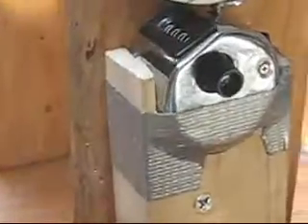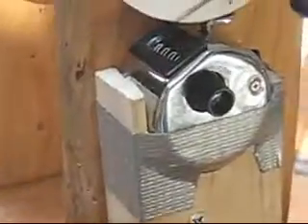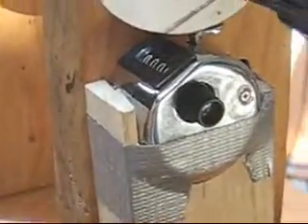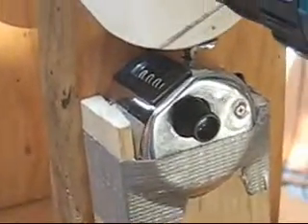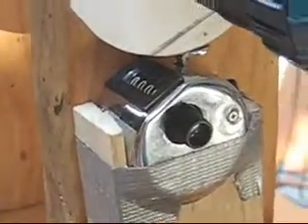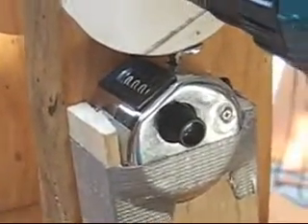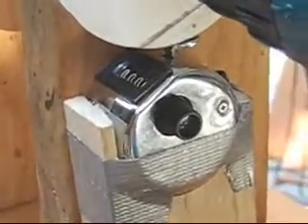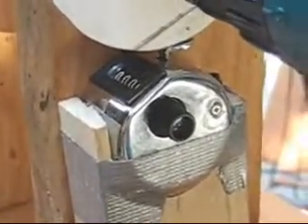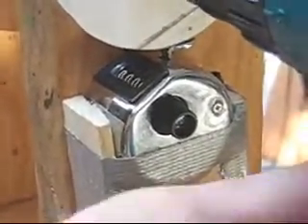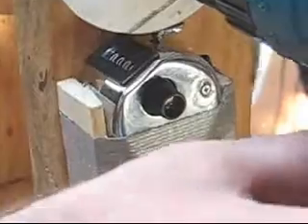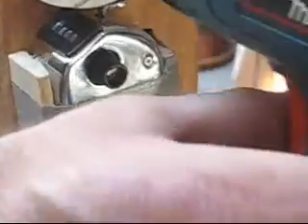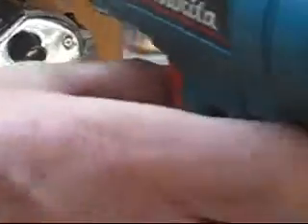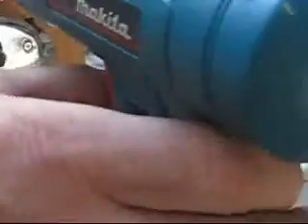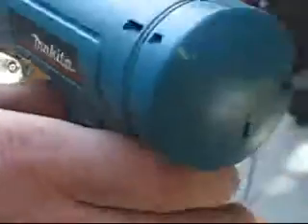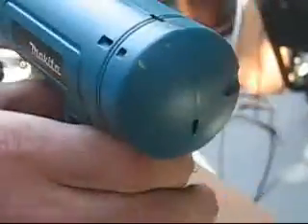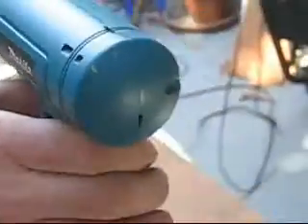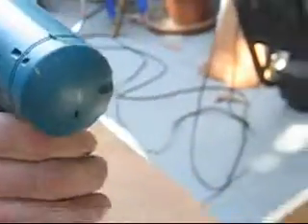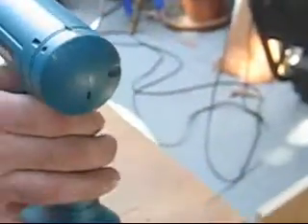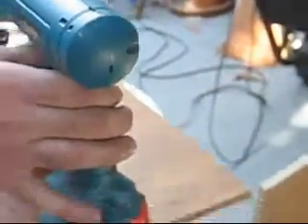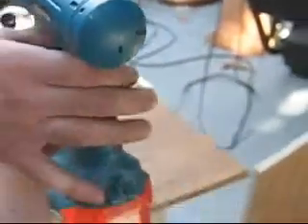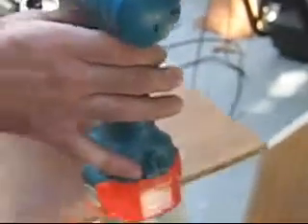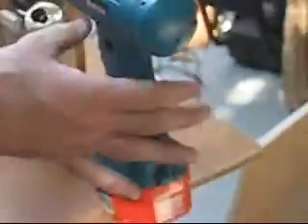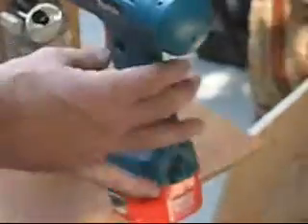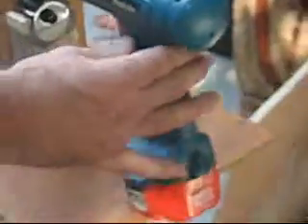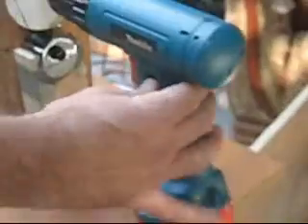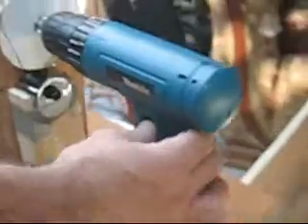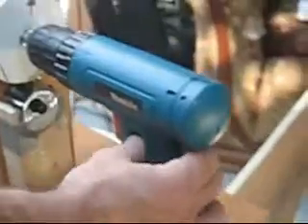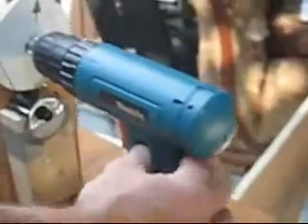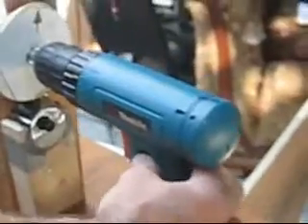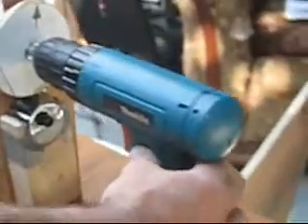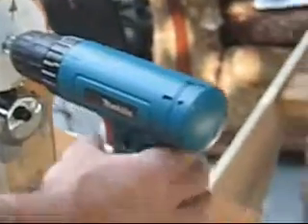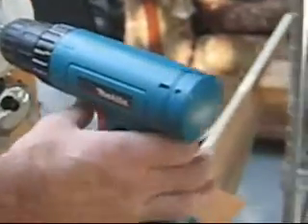And the last part of it is this Makita motor, which works pretty well.